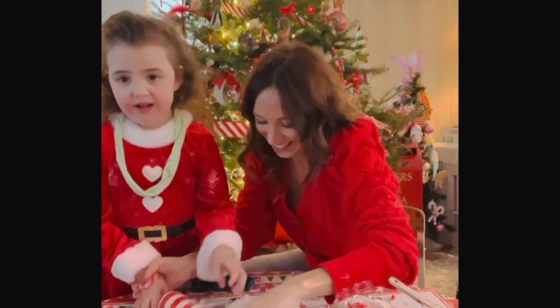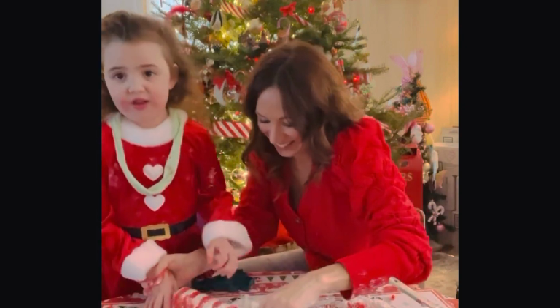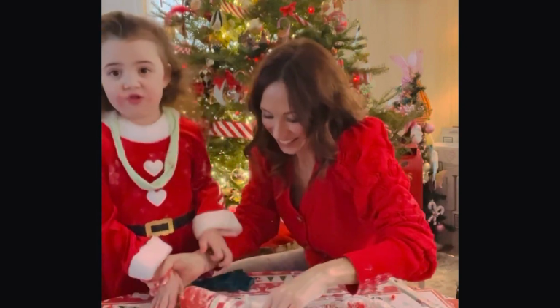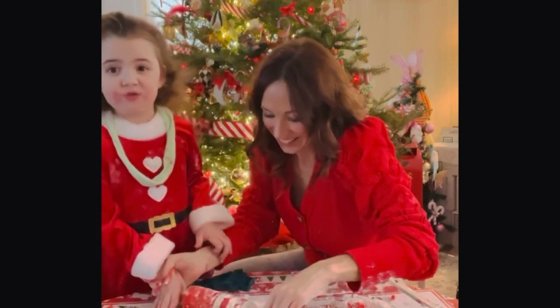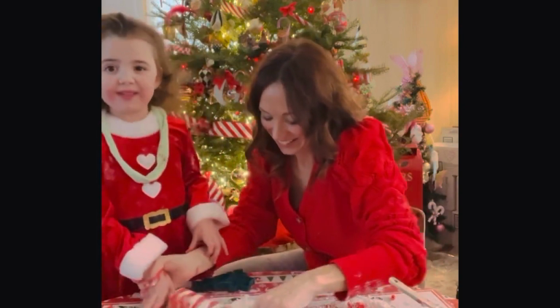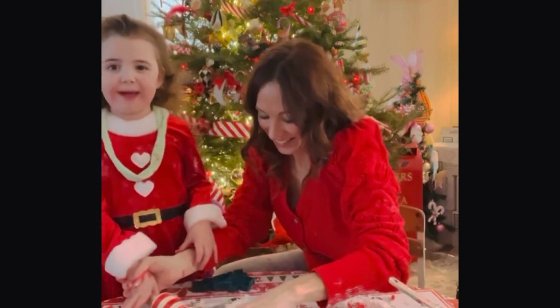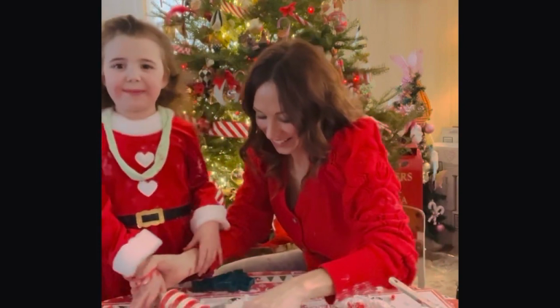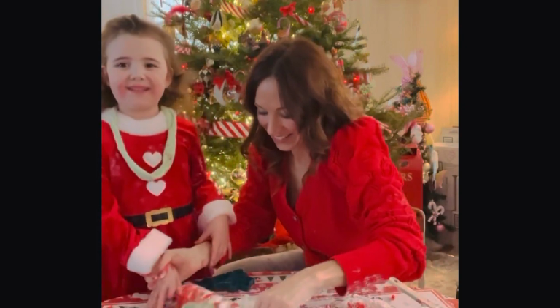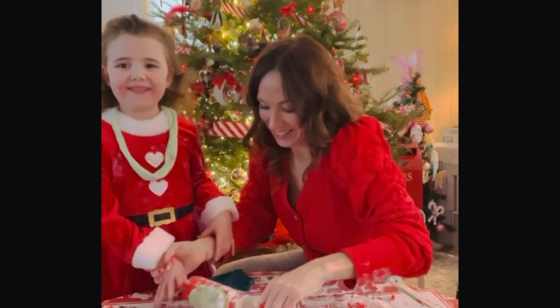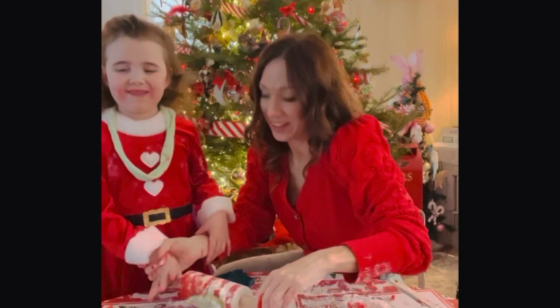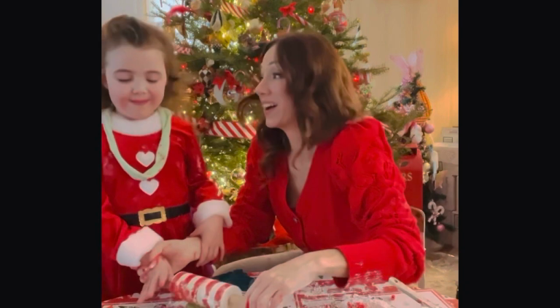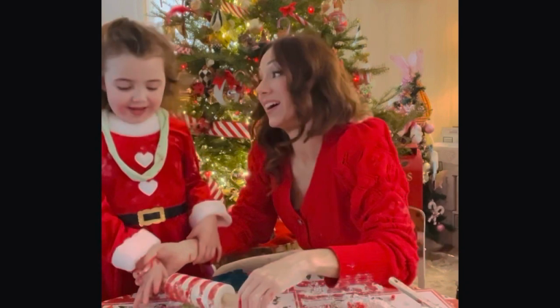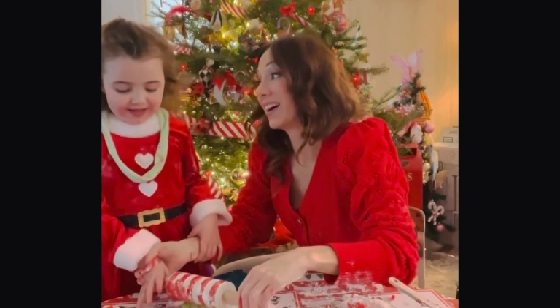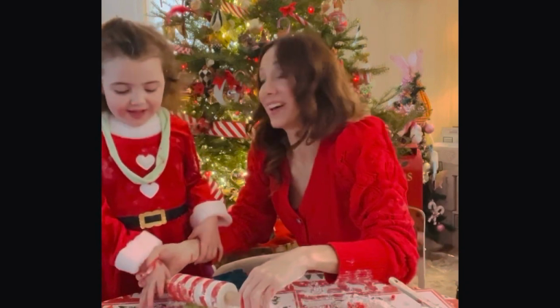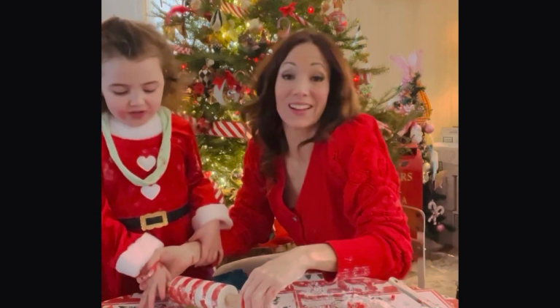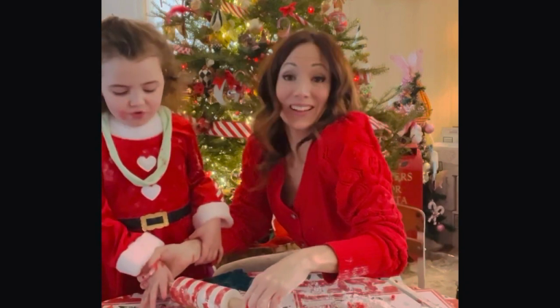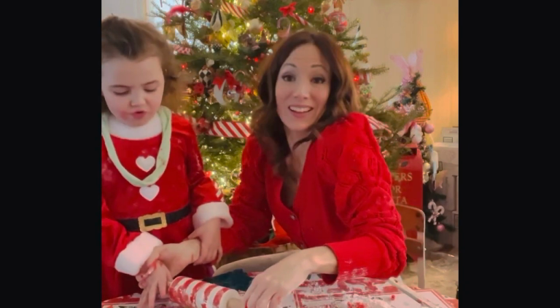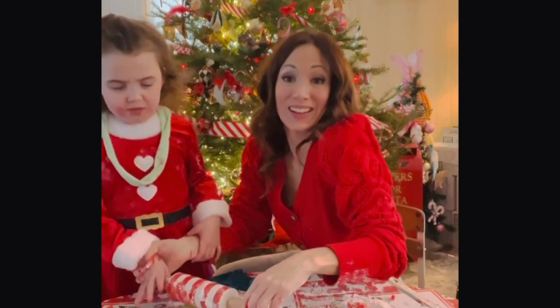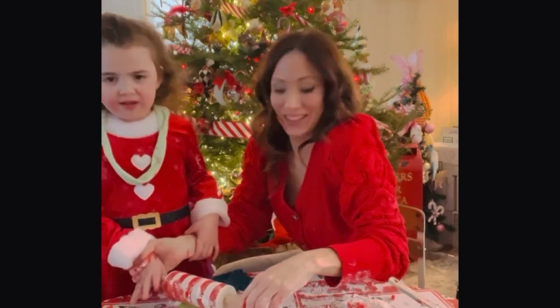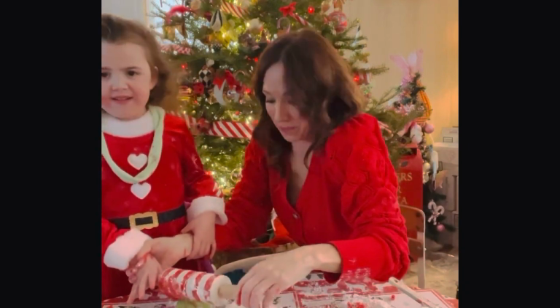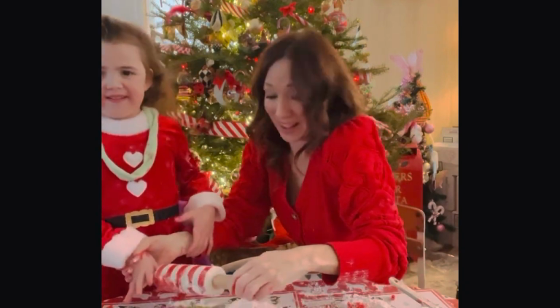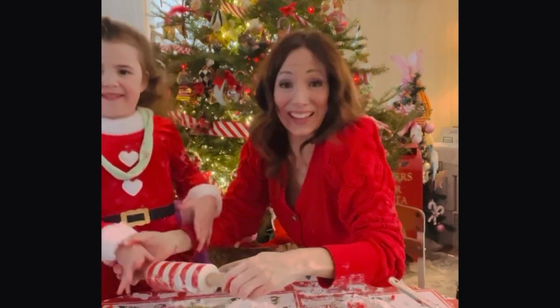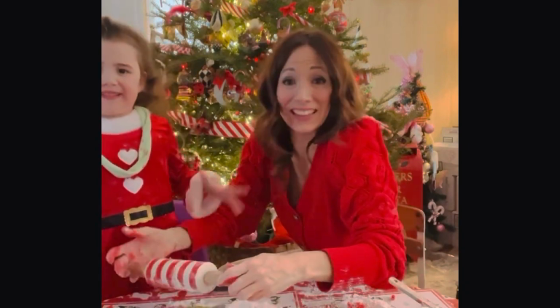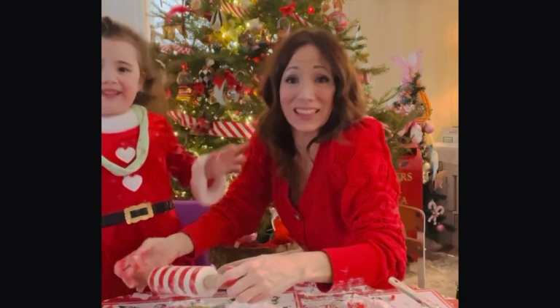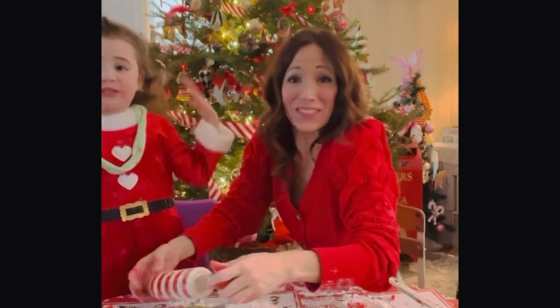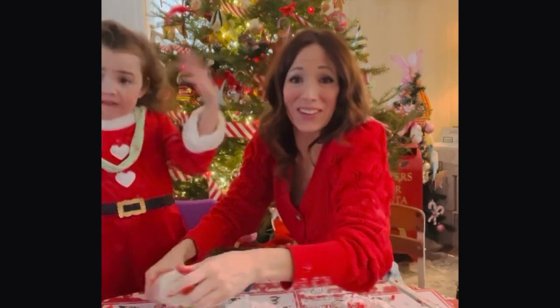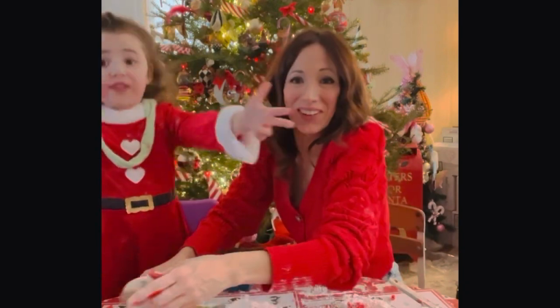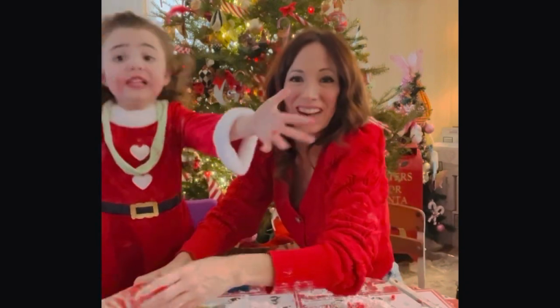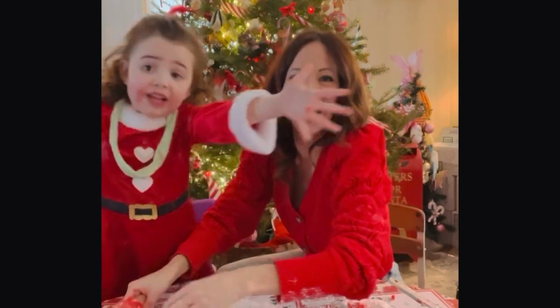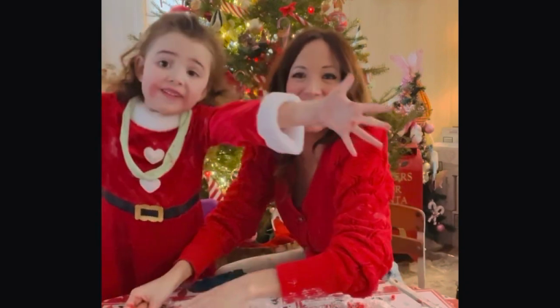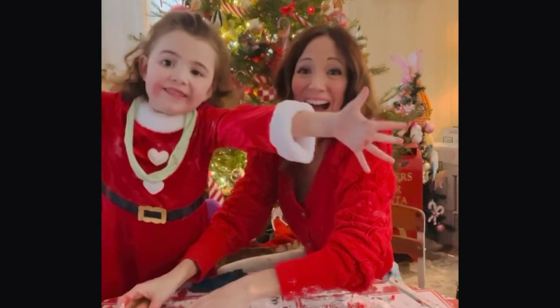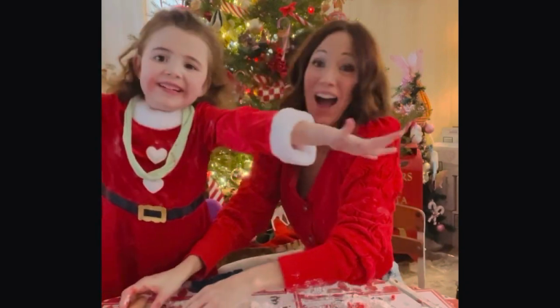A new episode of Baking in the Living Room! Baking in the Living Room! Baking in the Living Room!